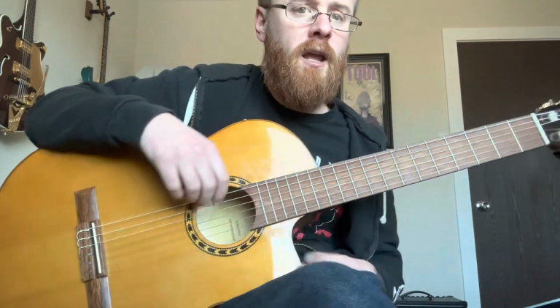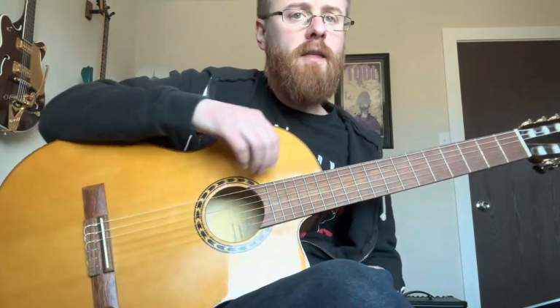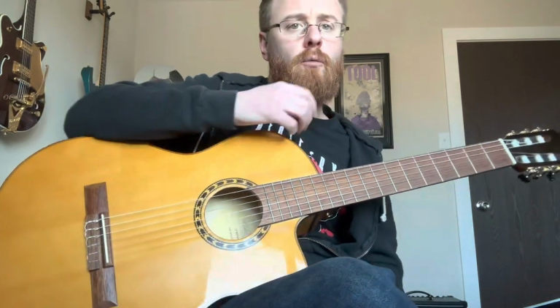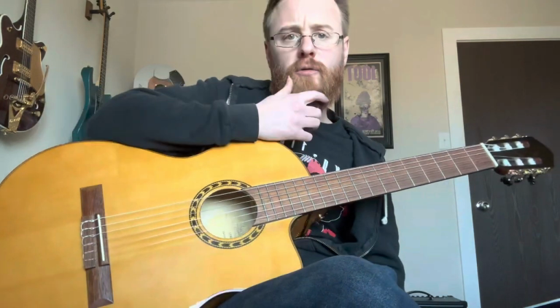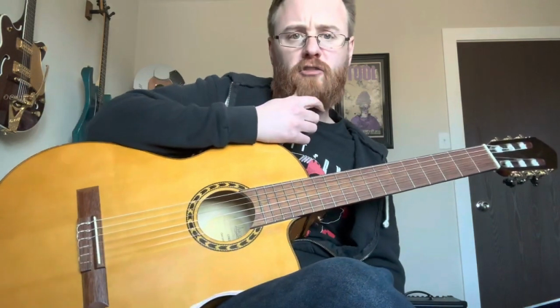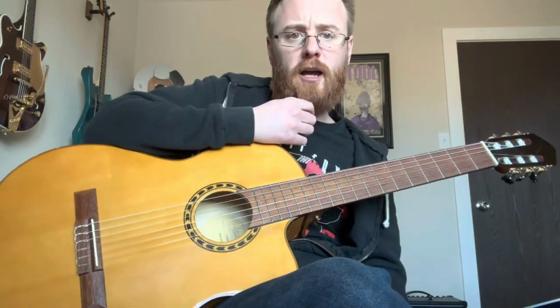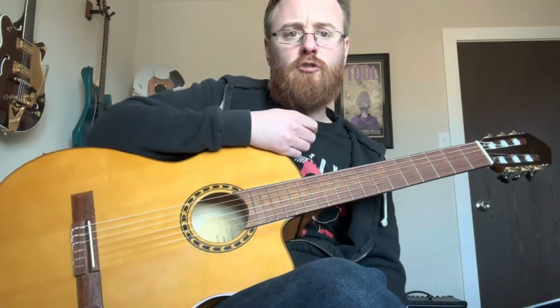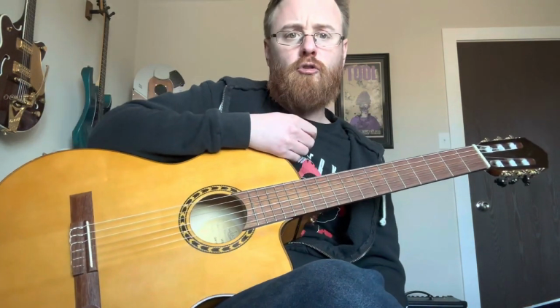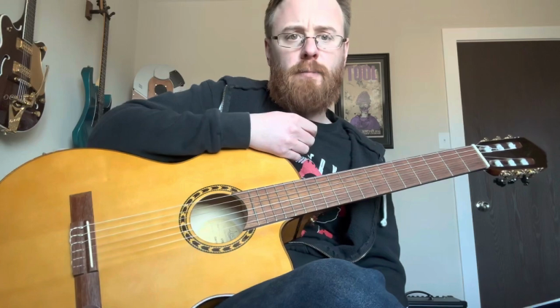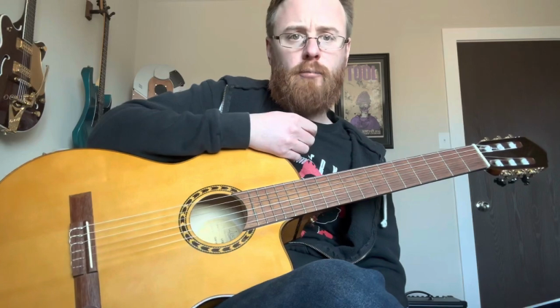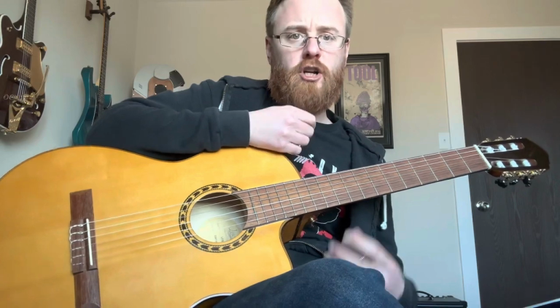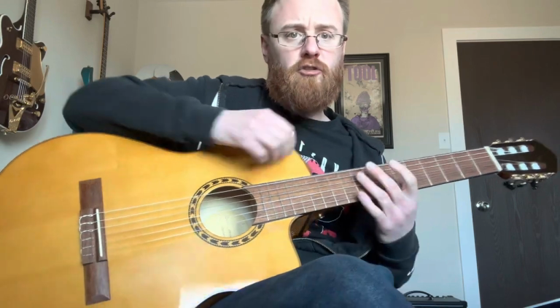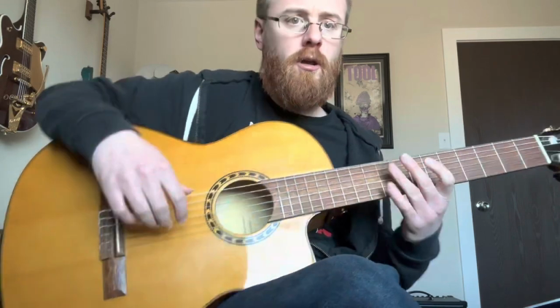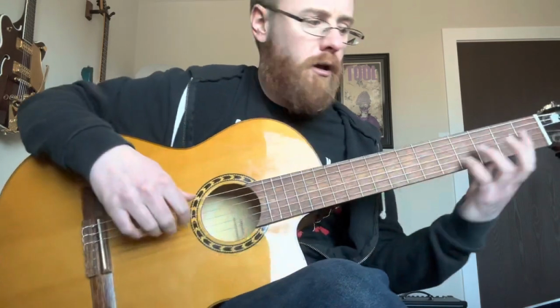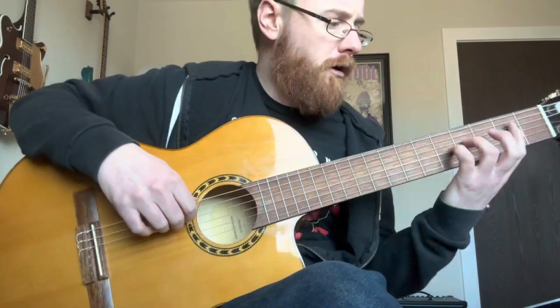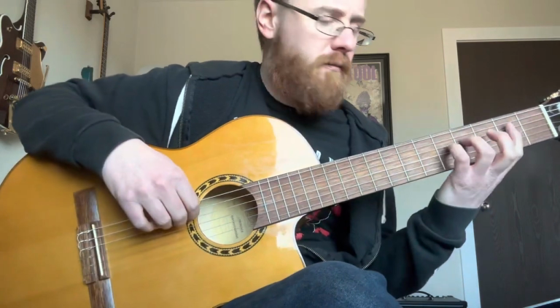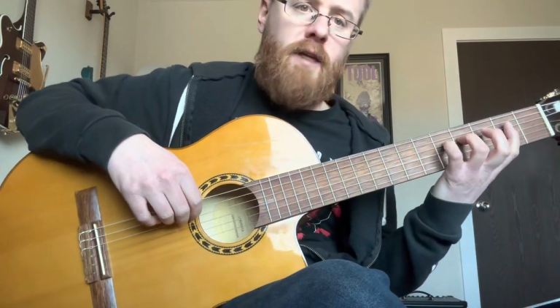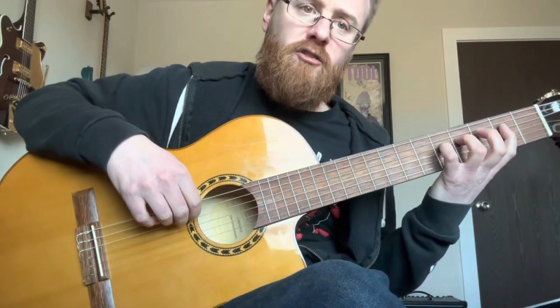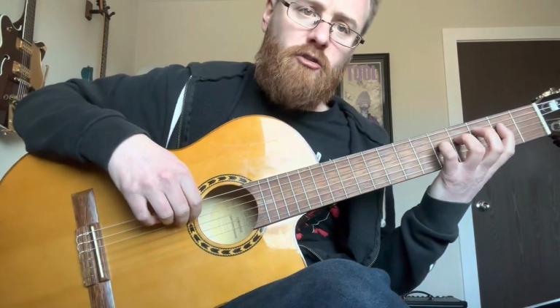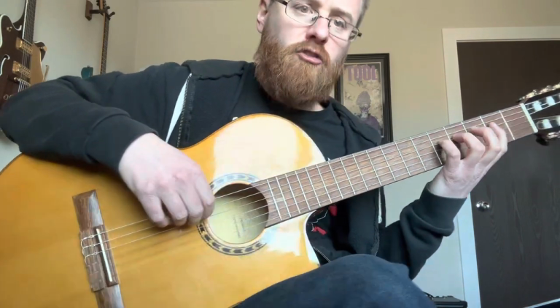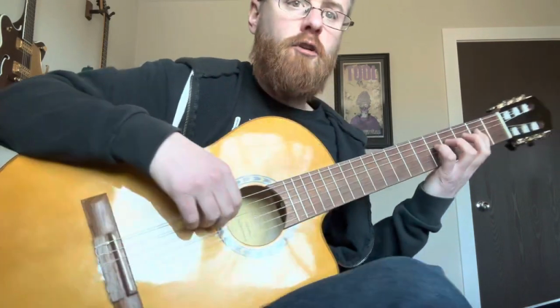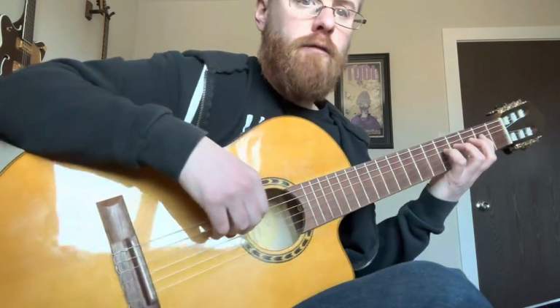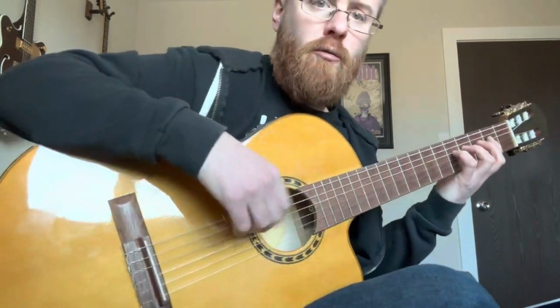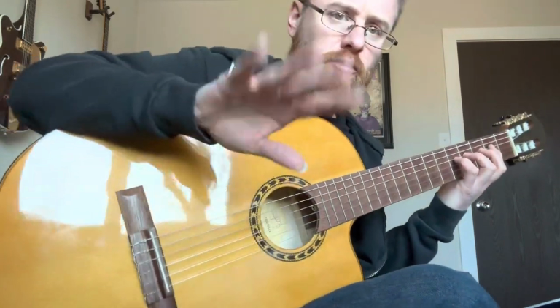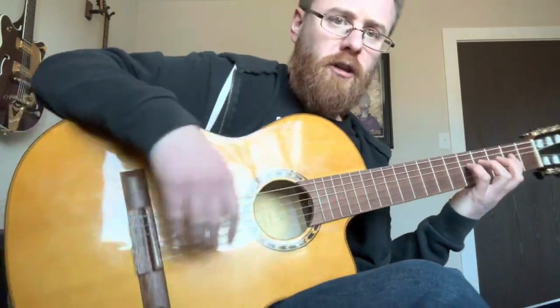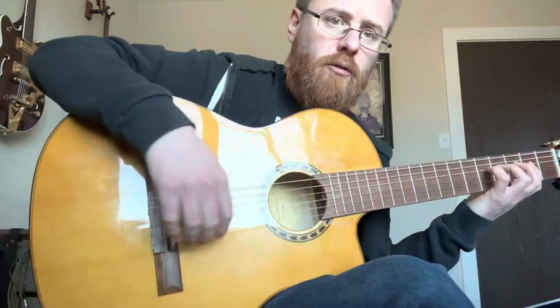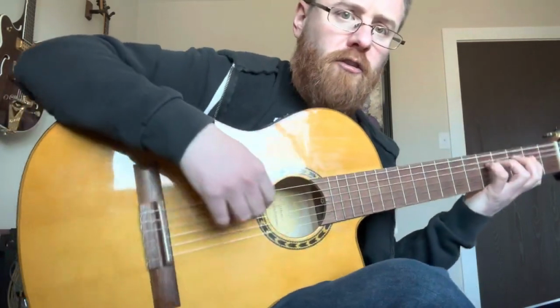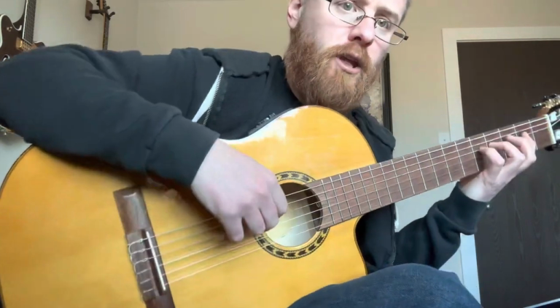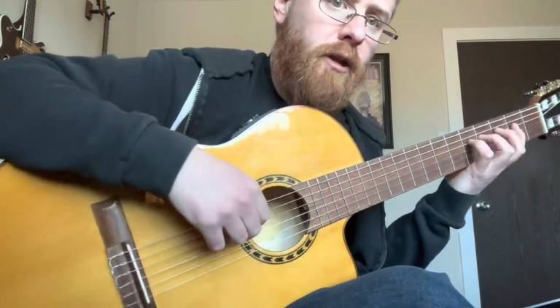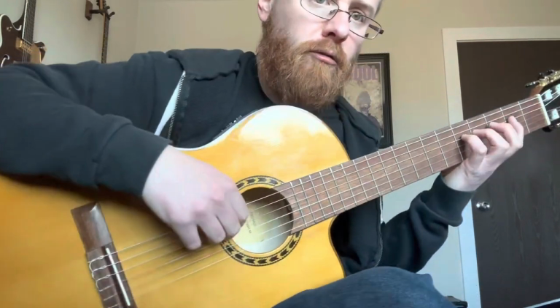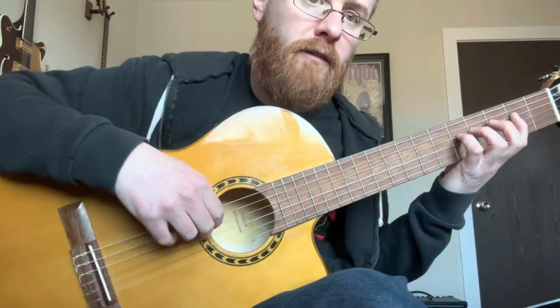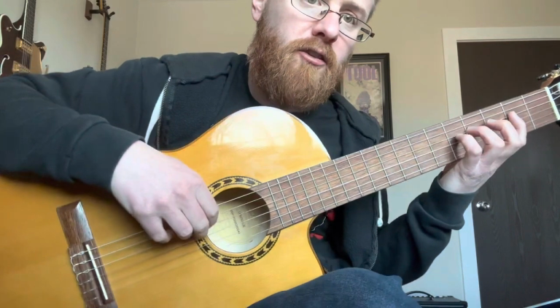And what we'll do next time is start doing pinky push-ups — that is this right here. Just giving you a preview; you don't need to do that this week, but it'll look like this.